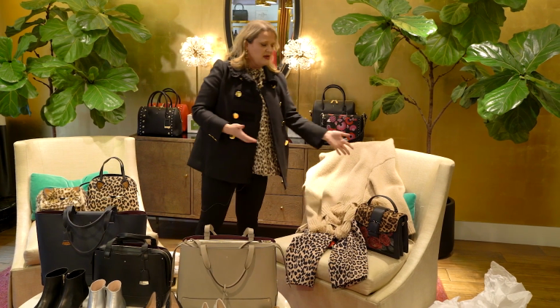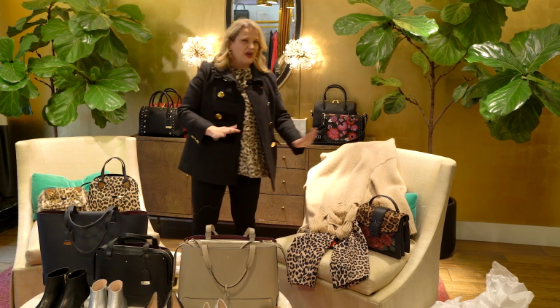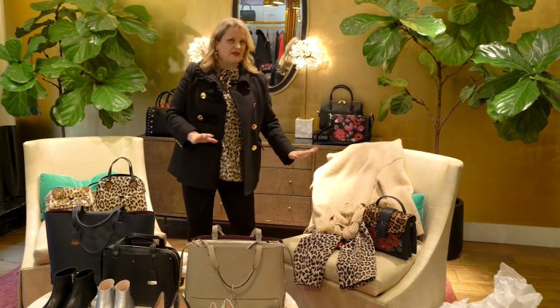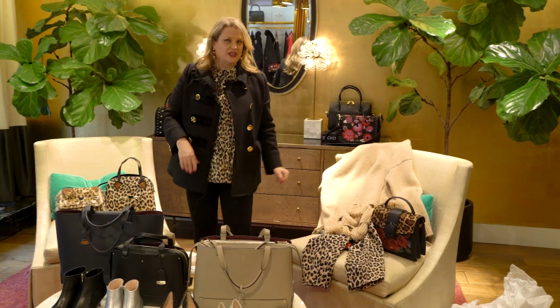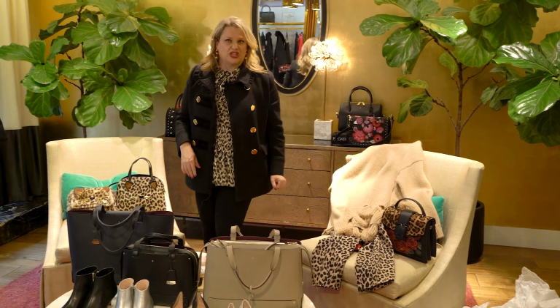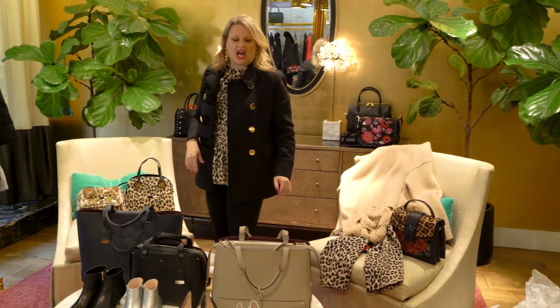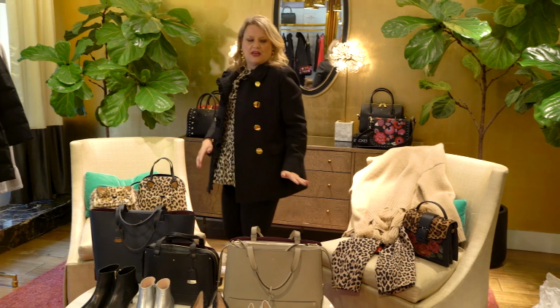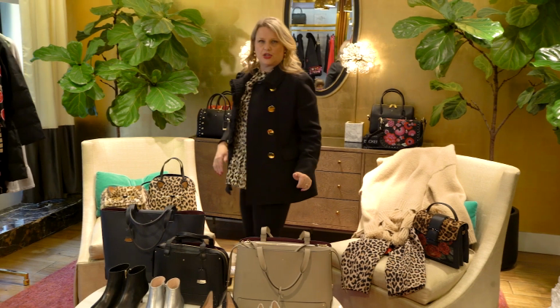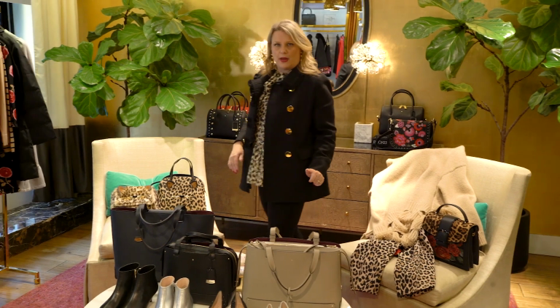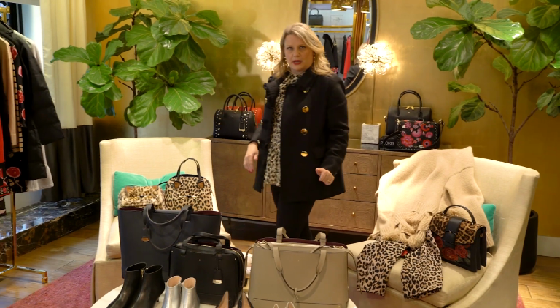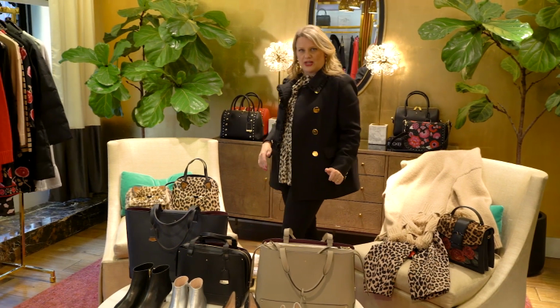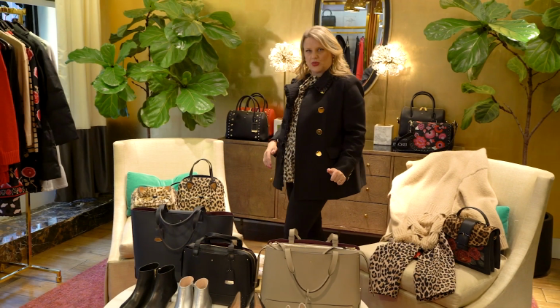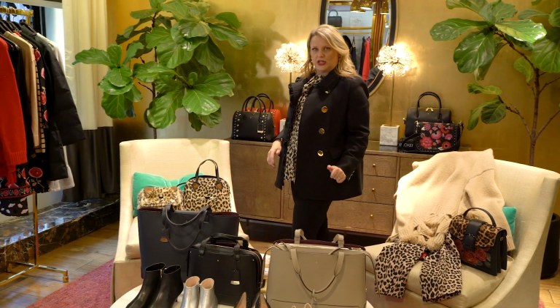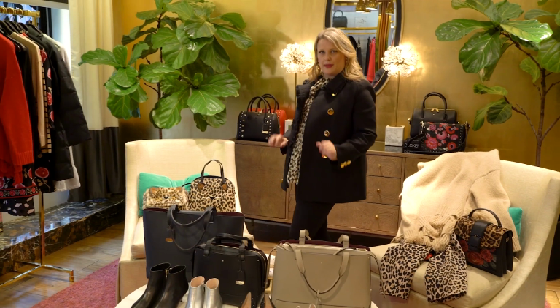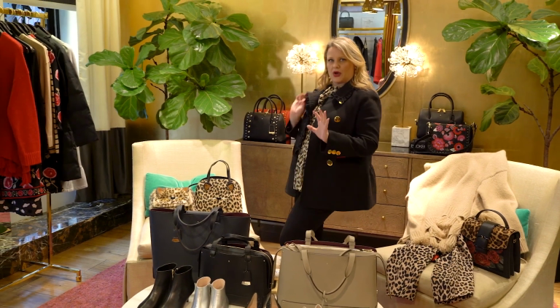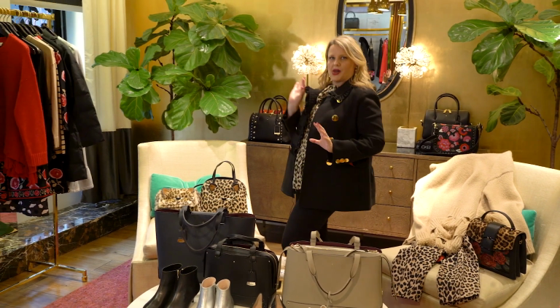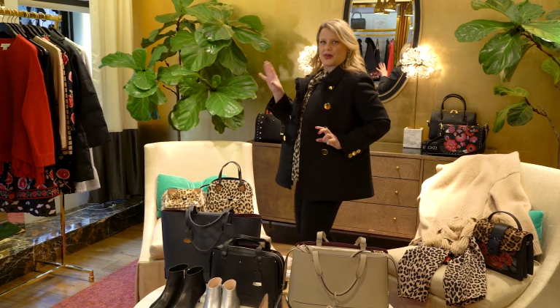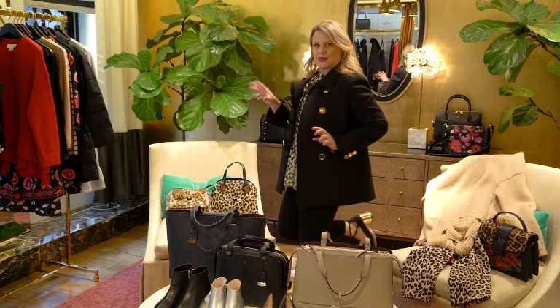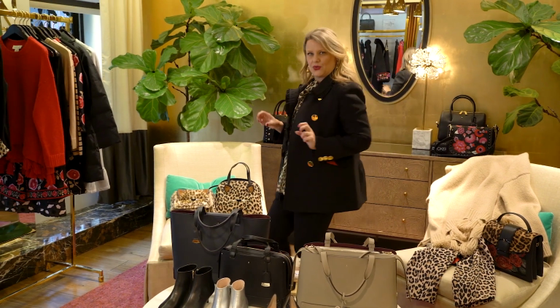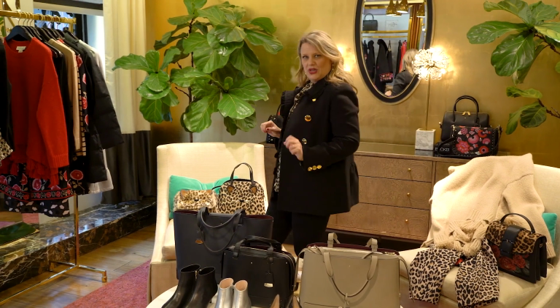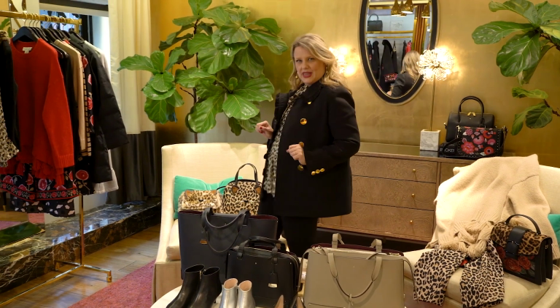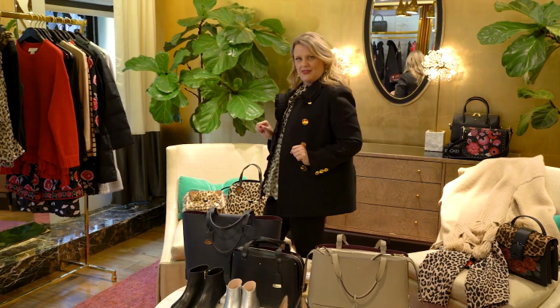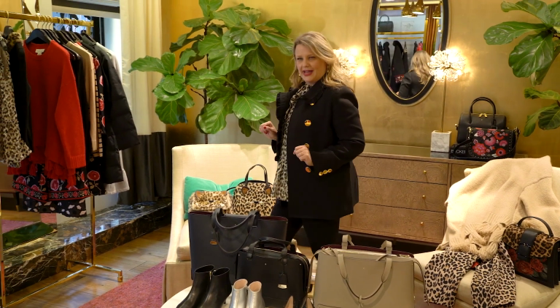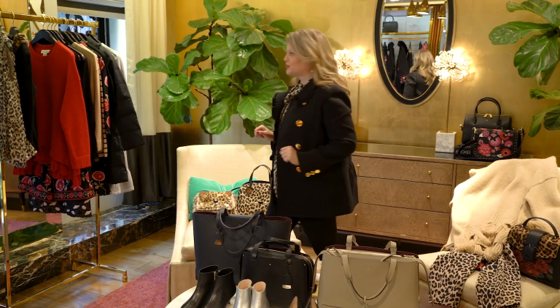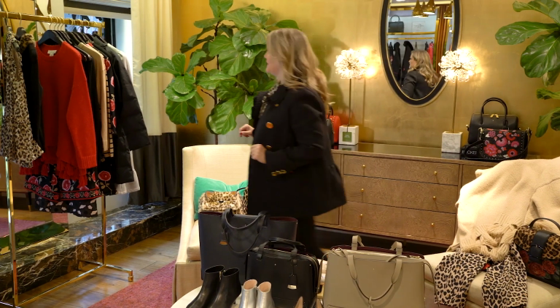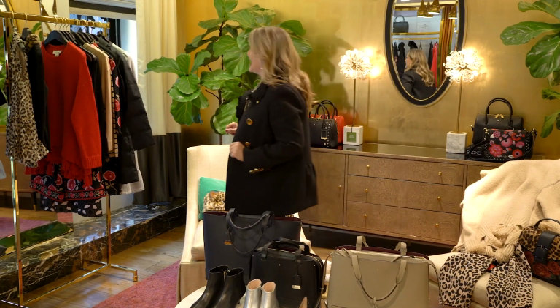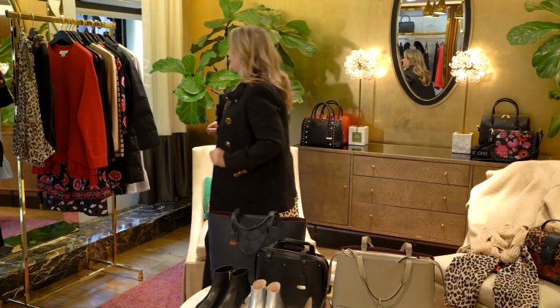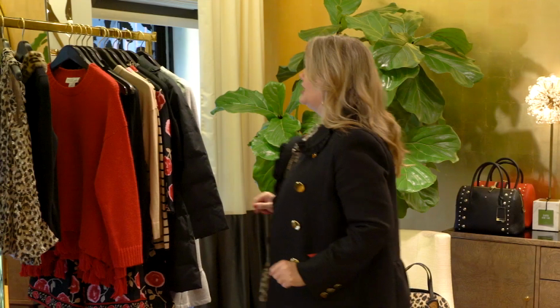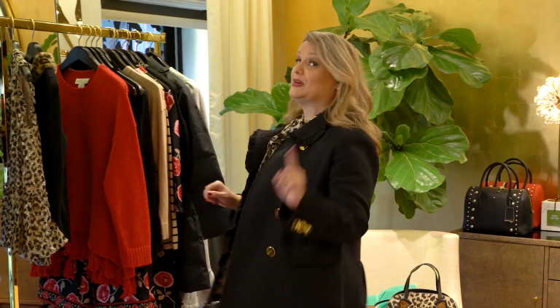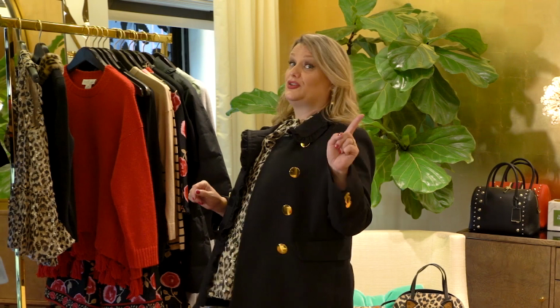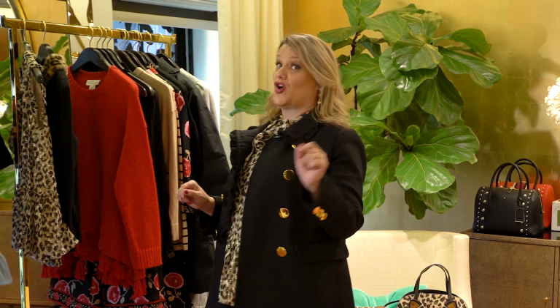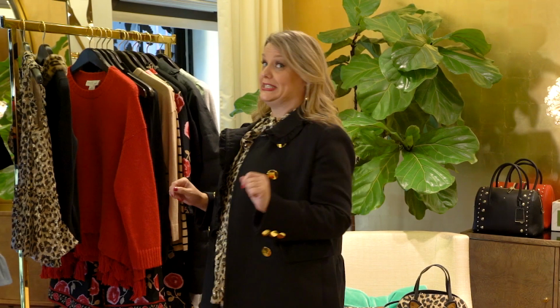Very very chic. I love a little pumpkin patch with a little leopard — who doesn't love that? It's pretty fantastic, especially if you're on a date.